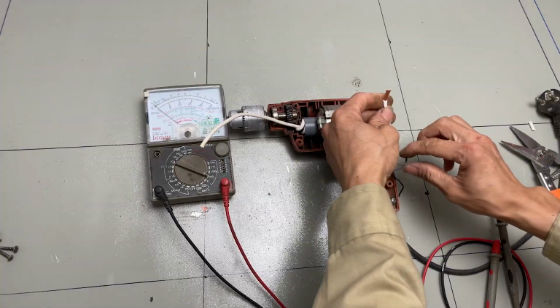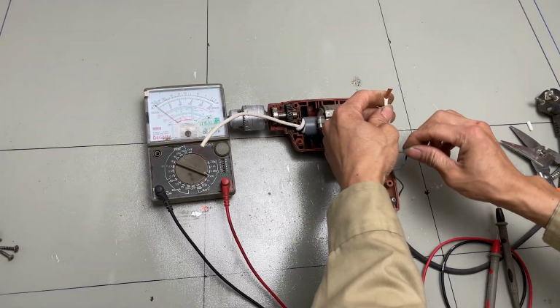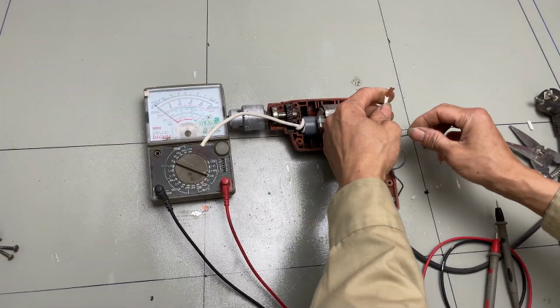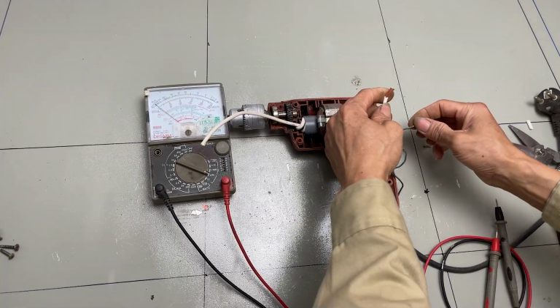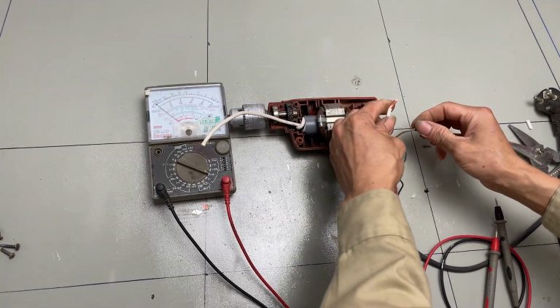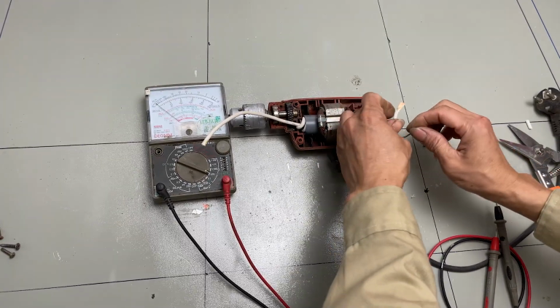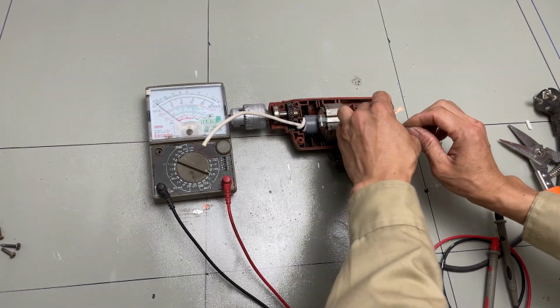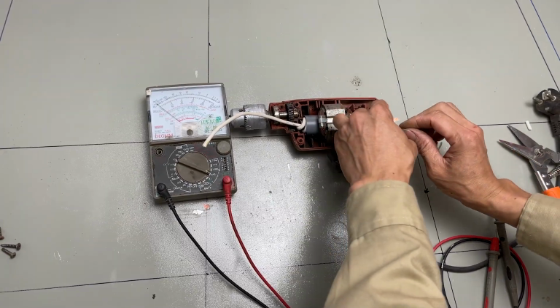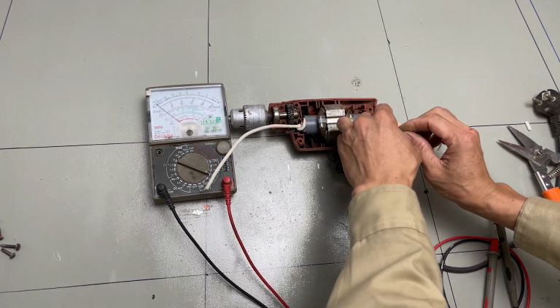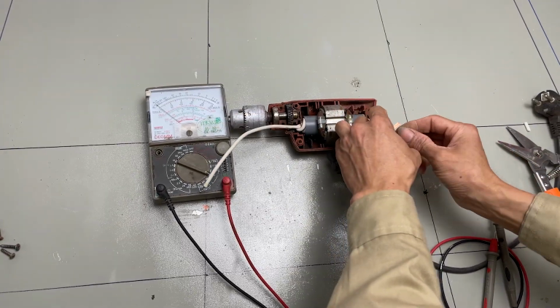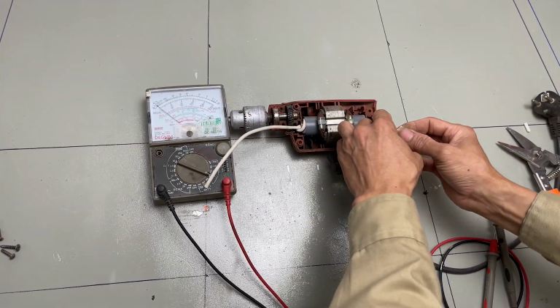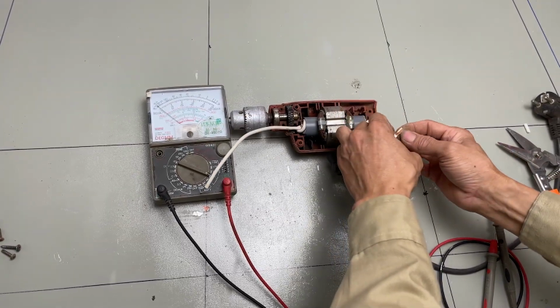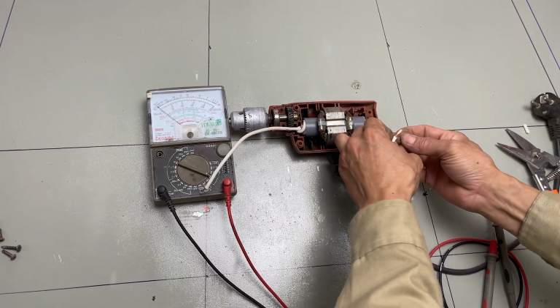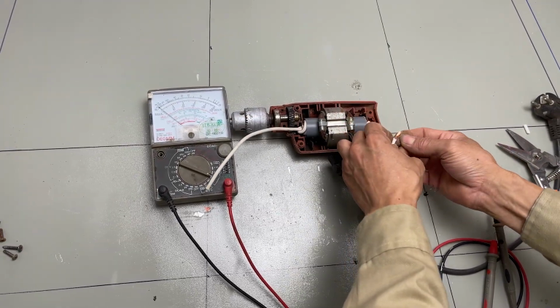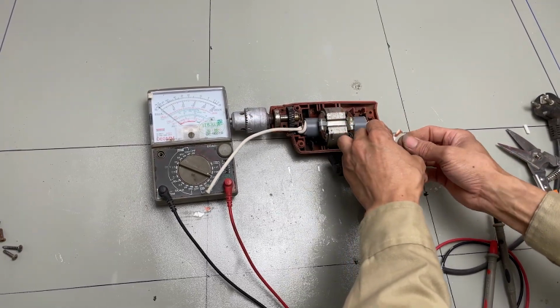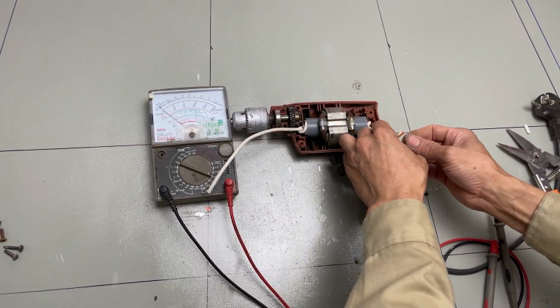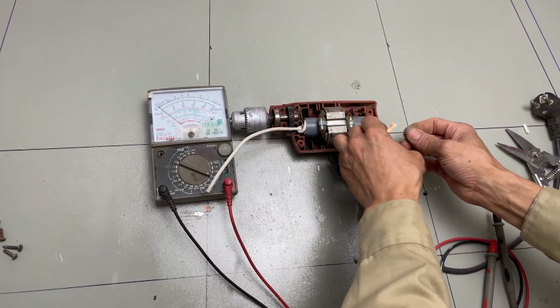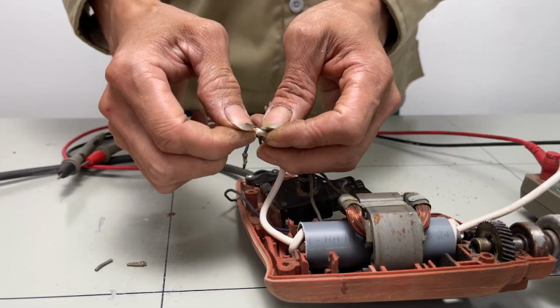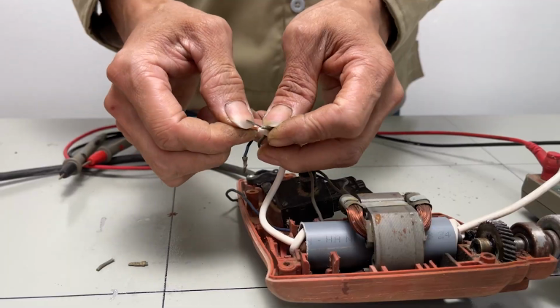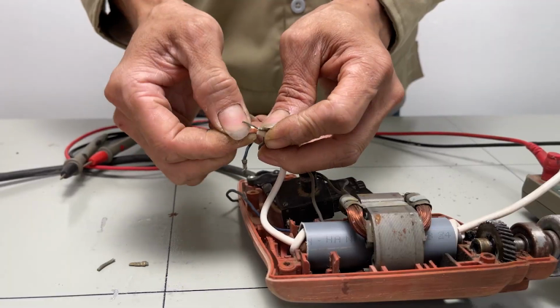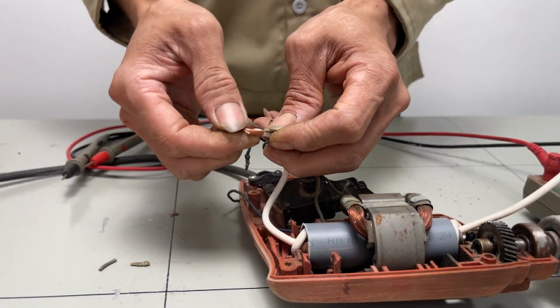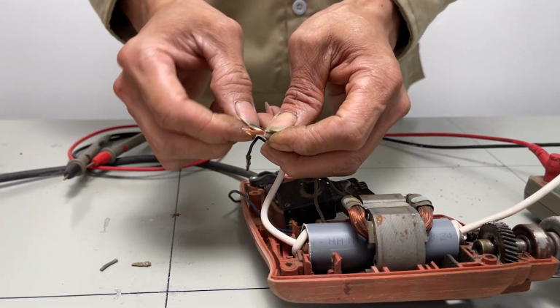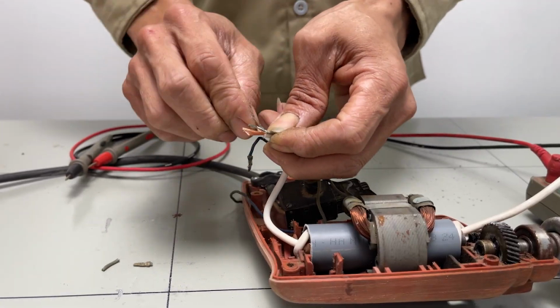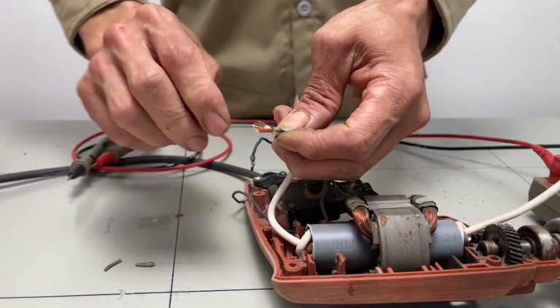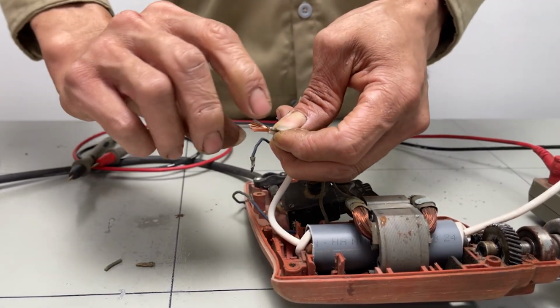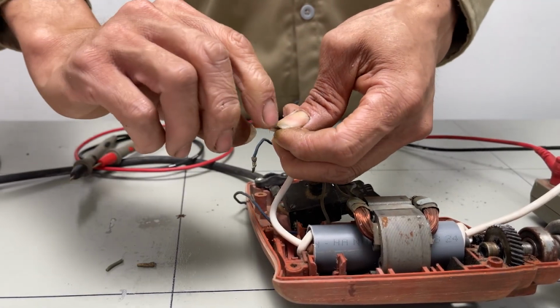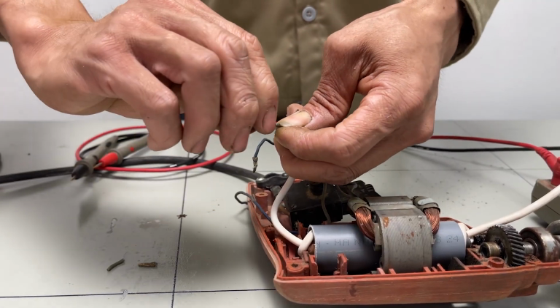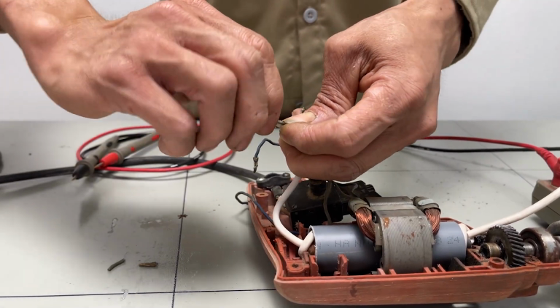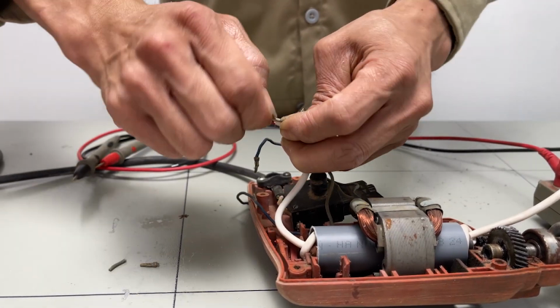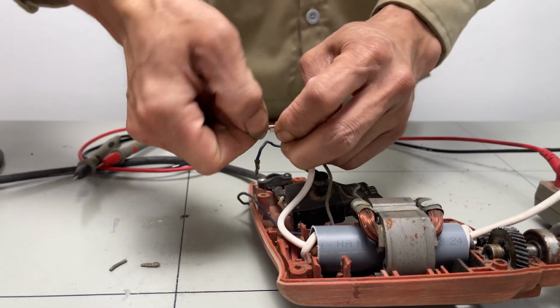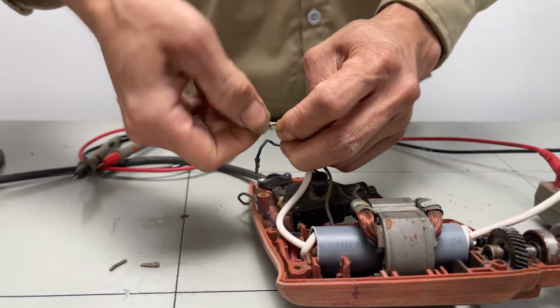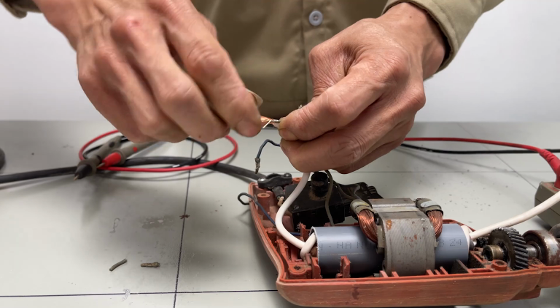Now, connect the circuit wires to complete the internal electrical system of the motor.